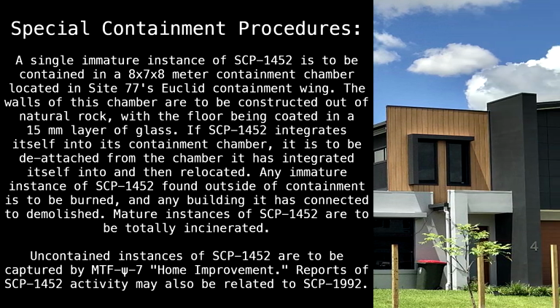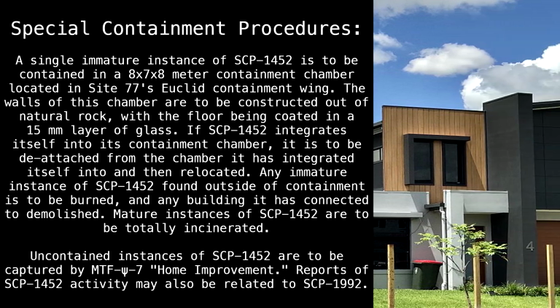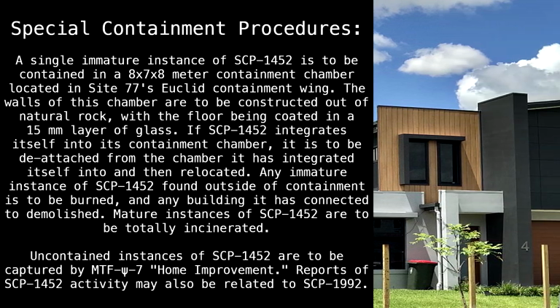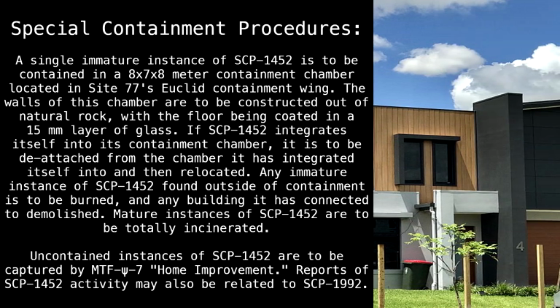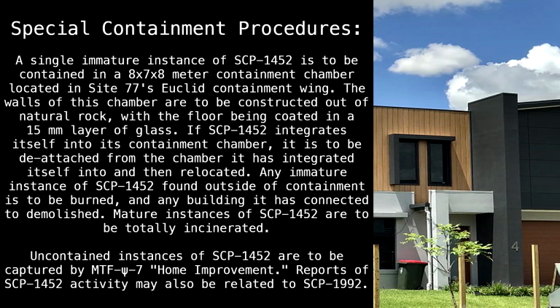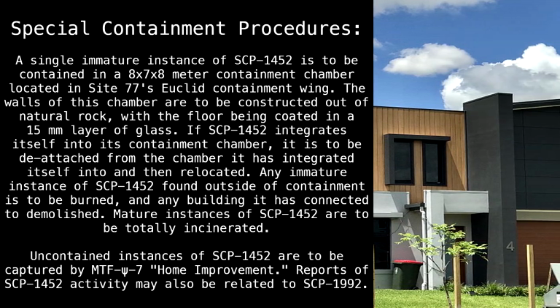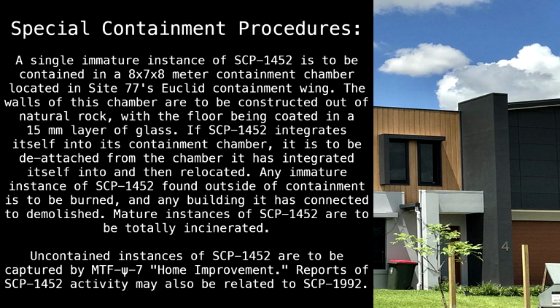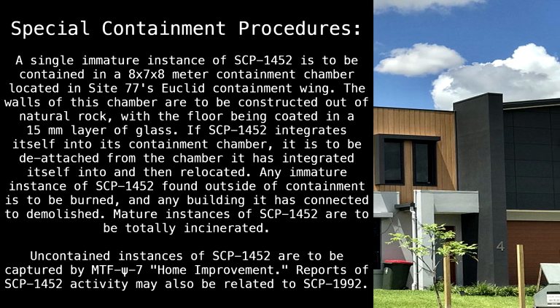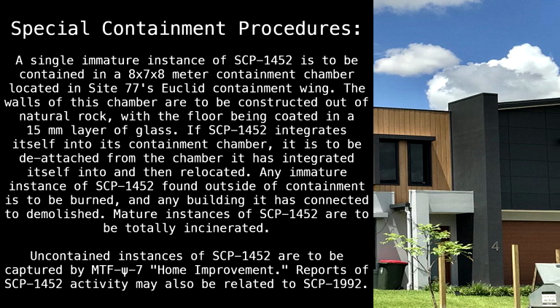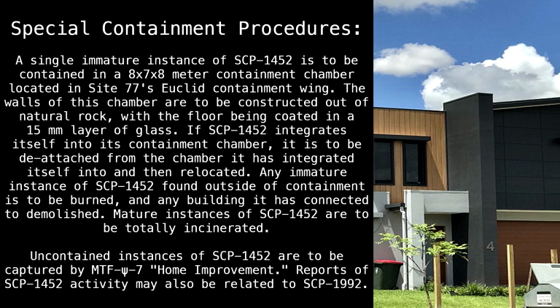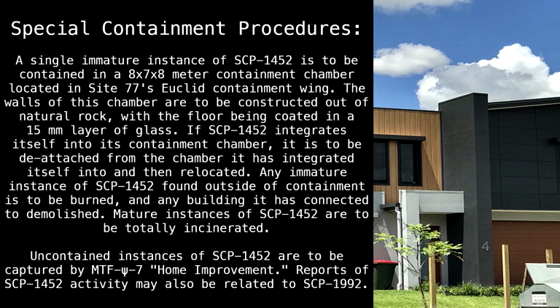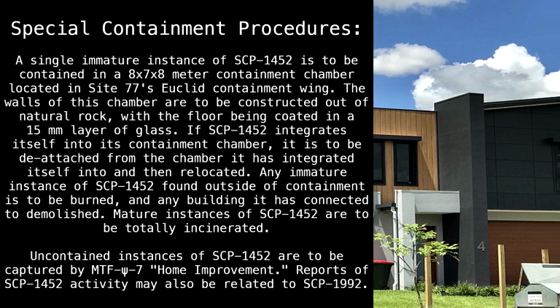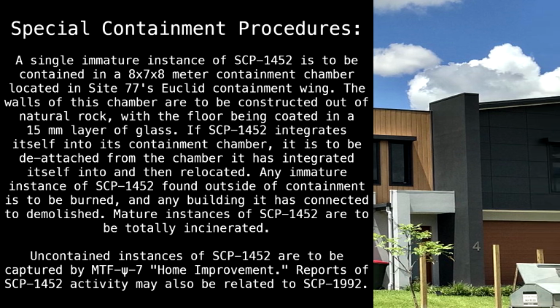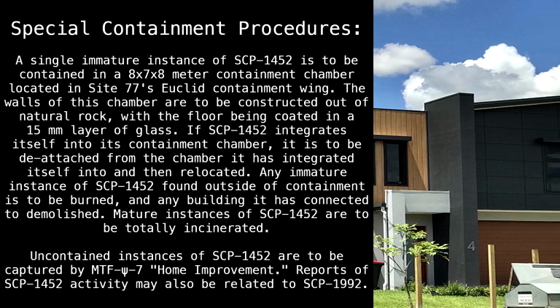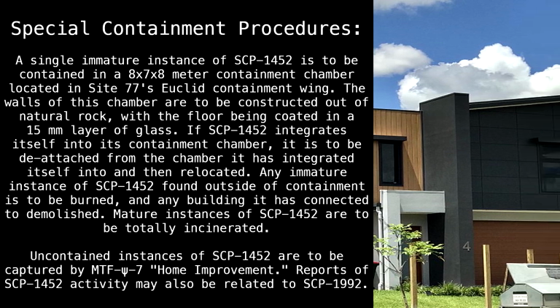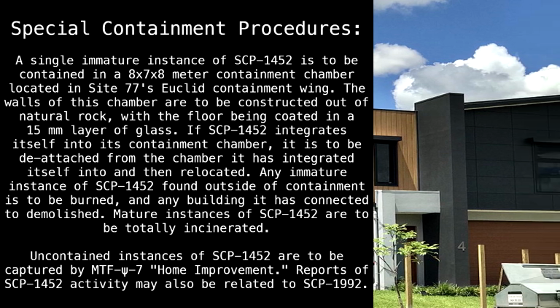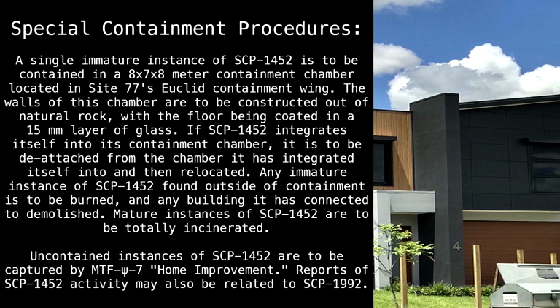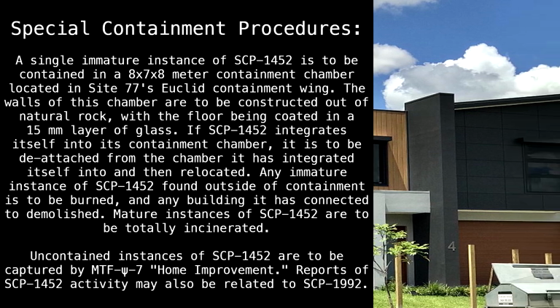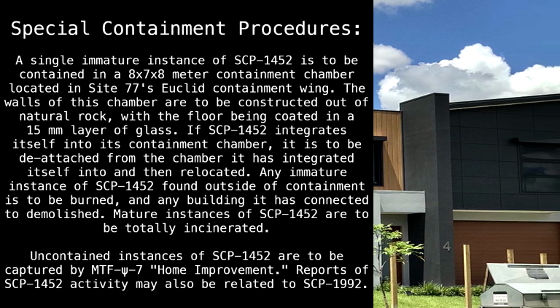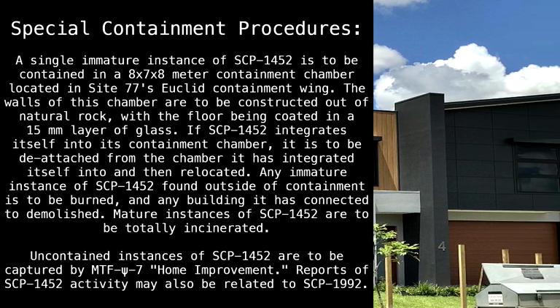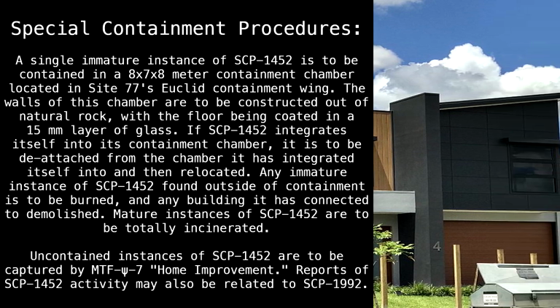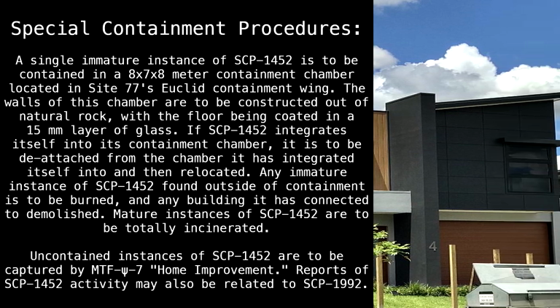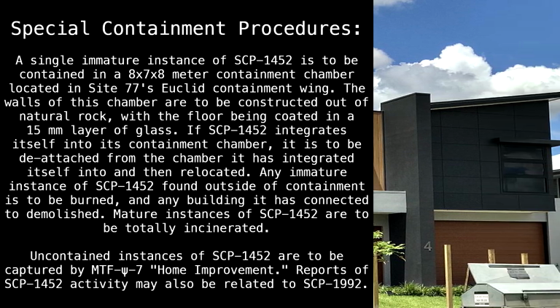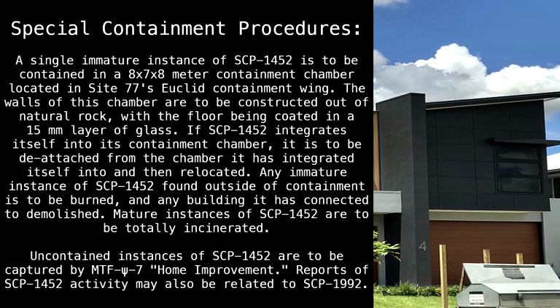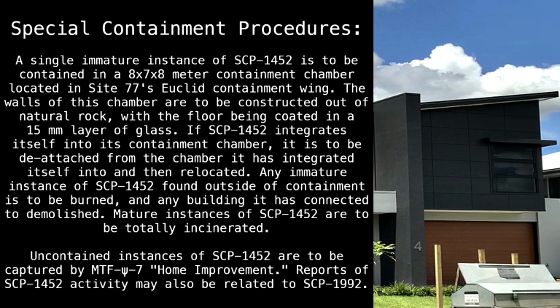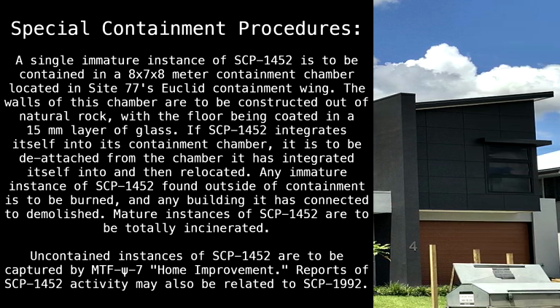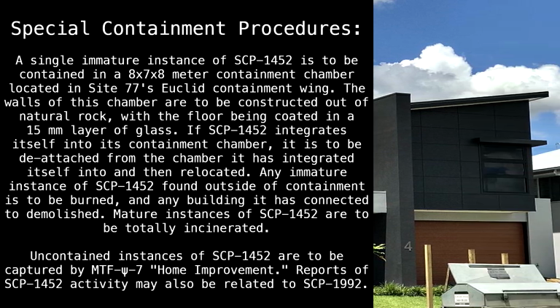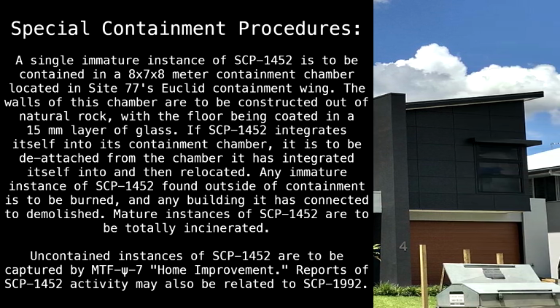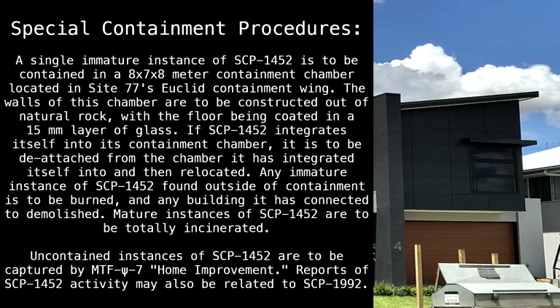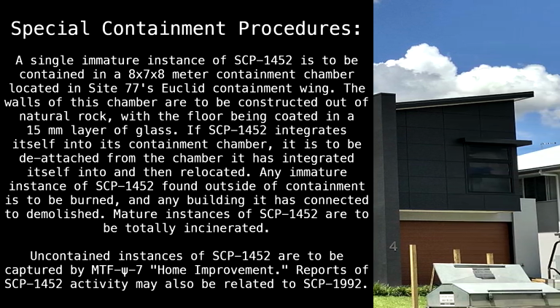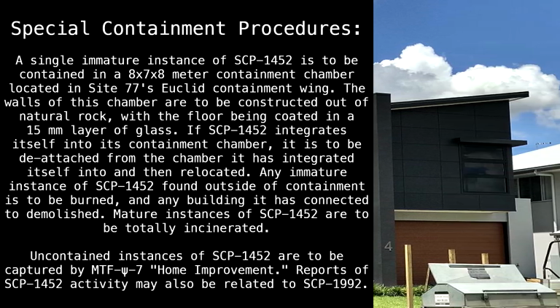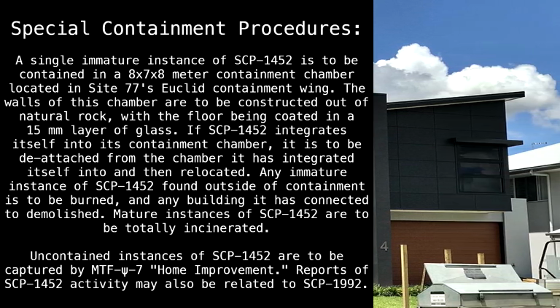Uncontained instances of SCP-1452 are to be captured by MTF-Sci-7 Home Improvement. Reports of SCP-1452 activity may also be related to SCP-1992.